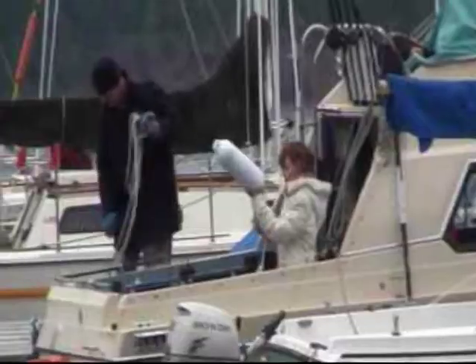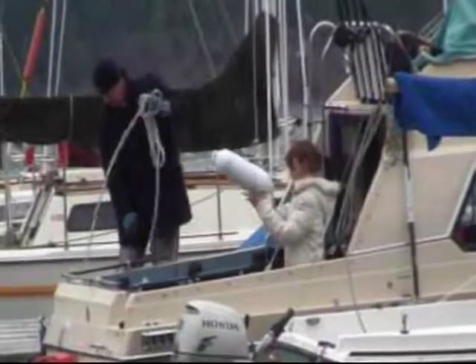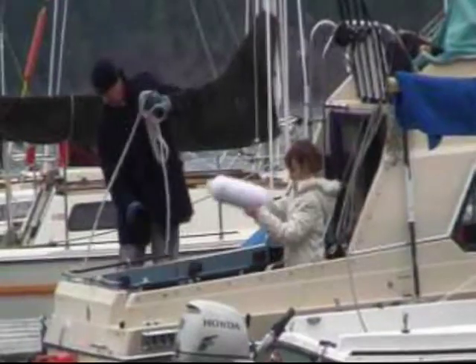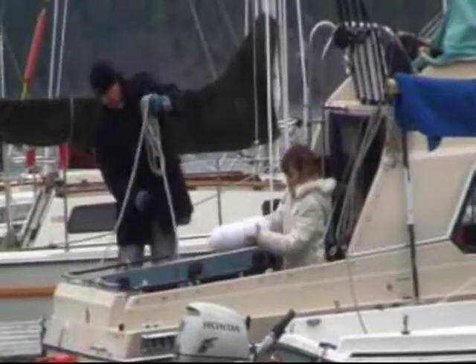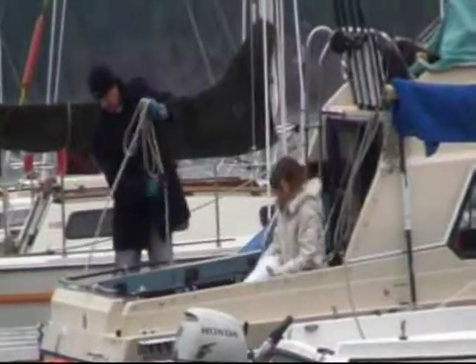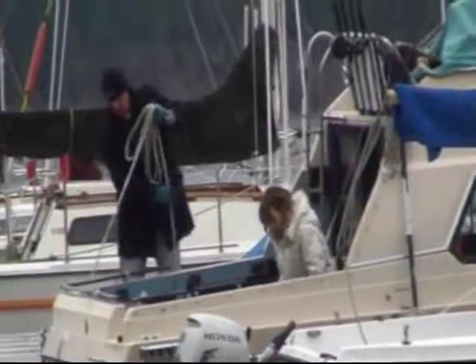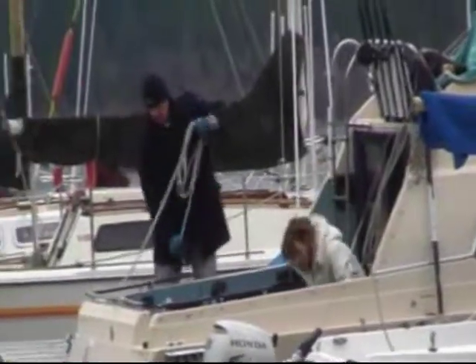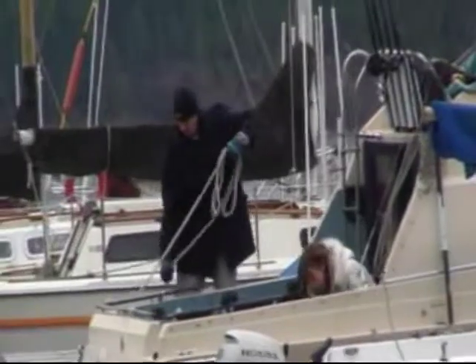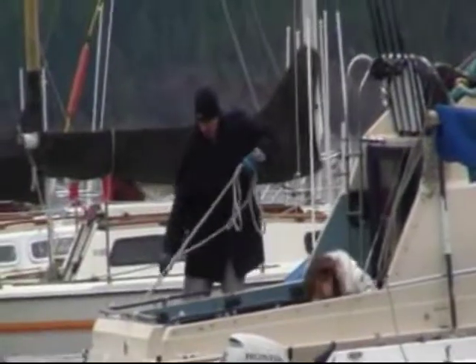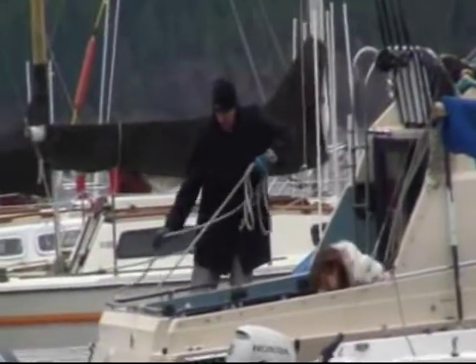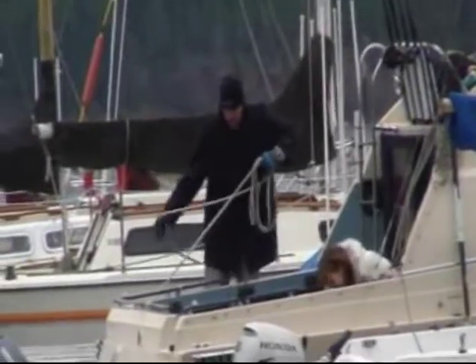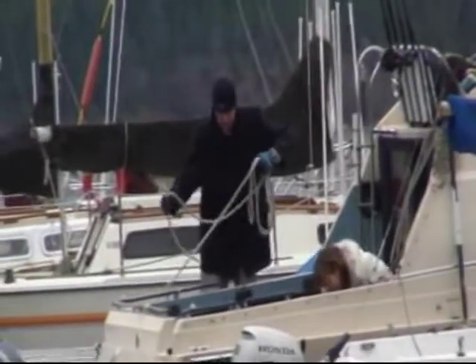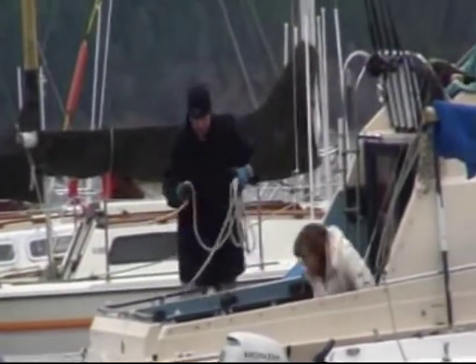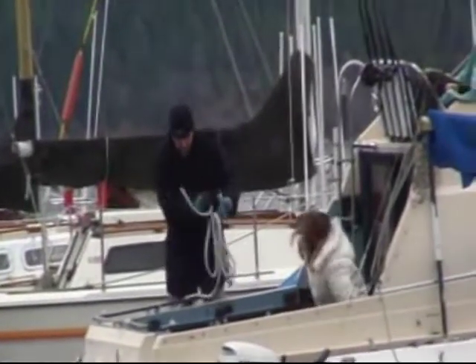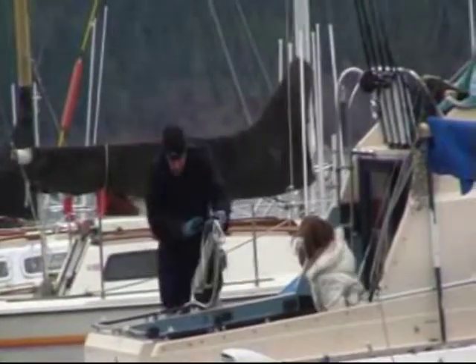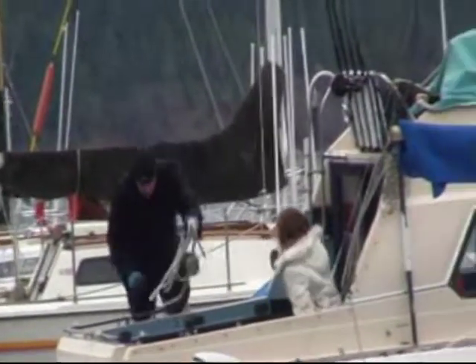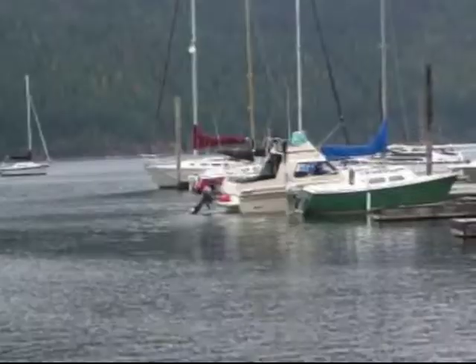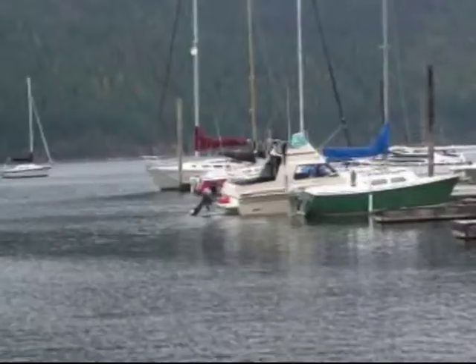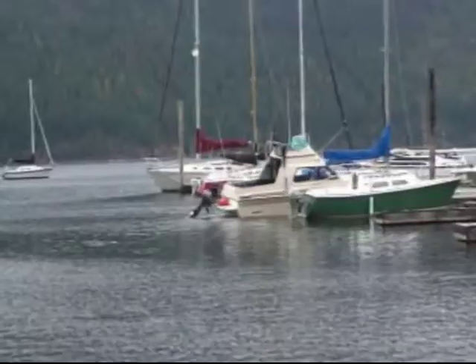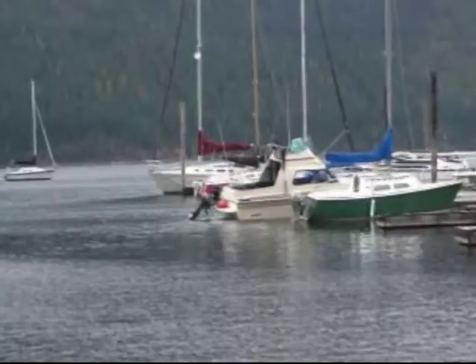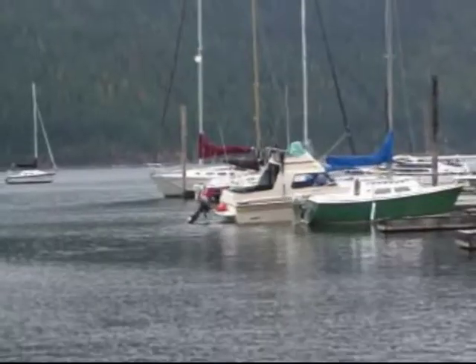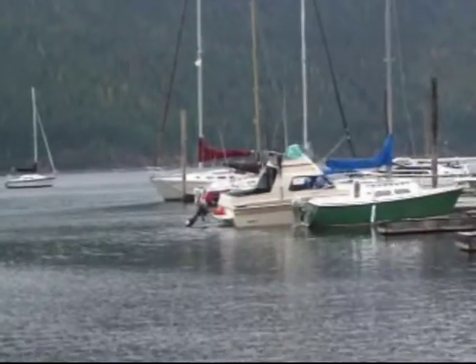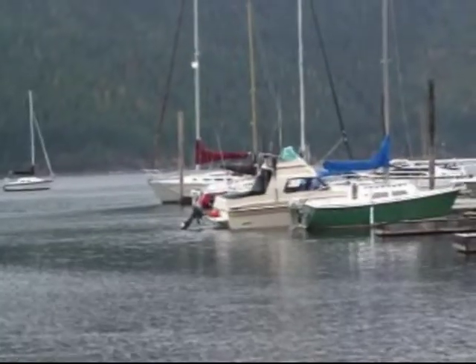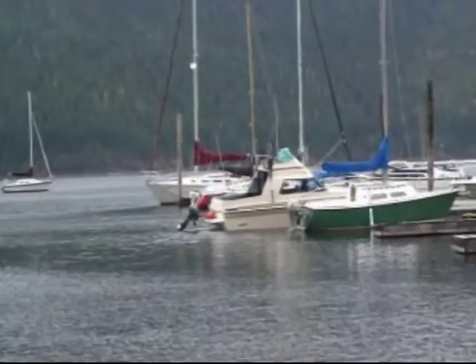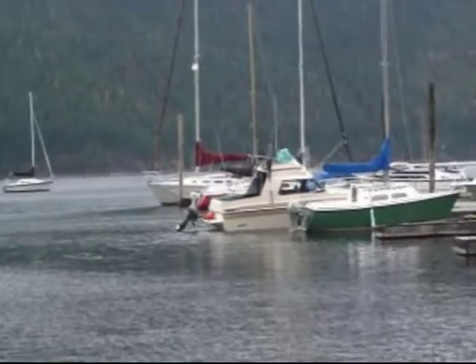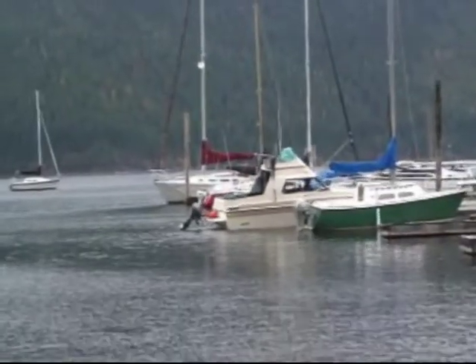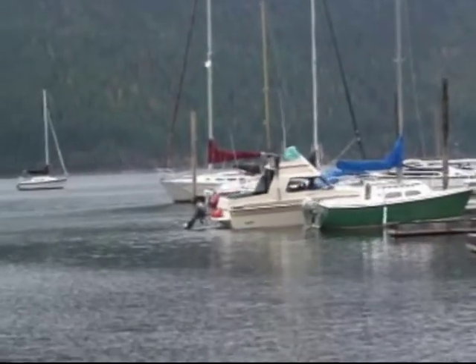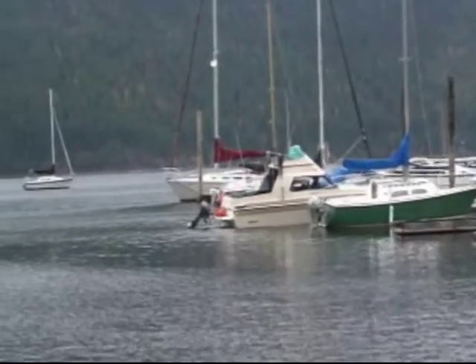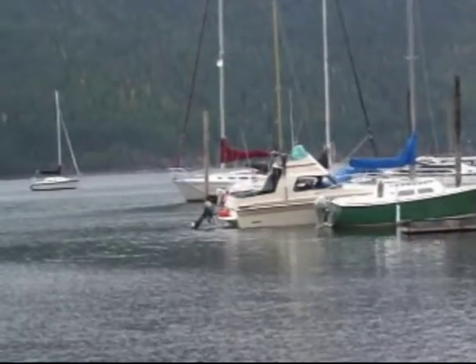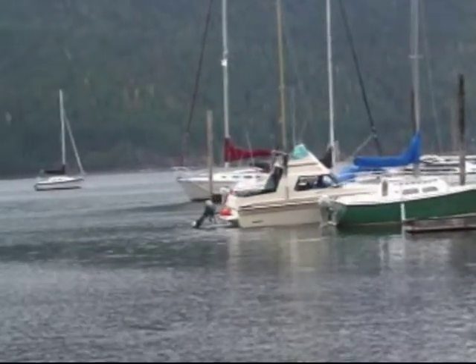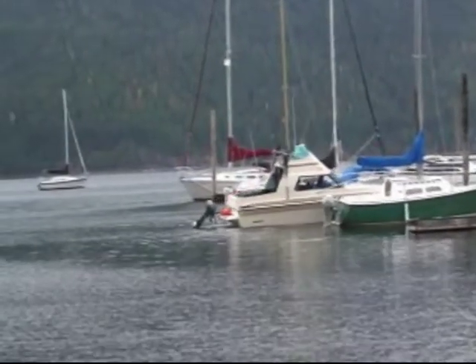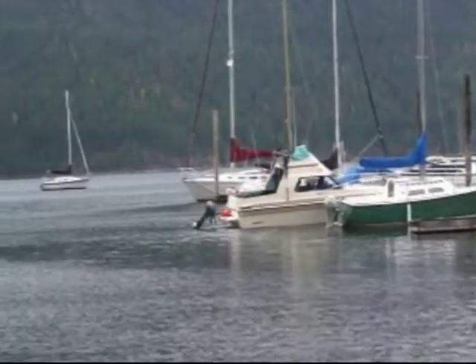Early in January, we loaded up the boat and went in search of lost treasure under Kootenay Lake.